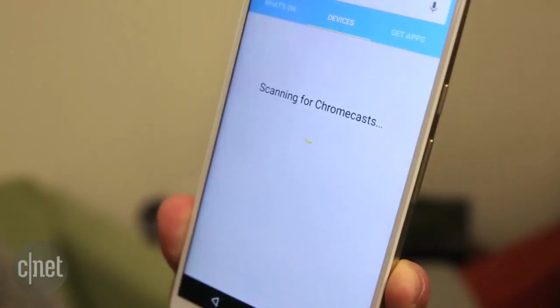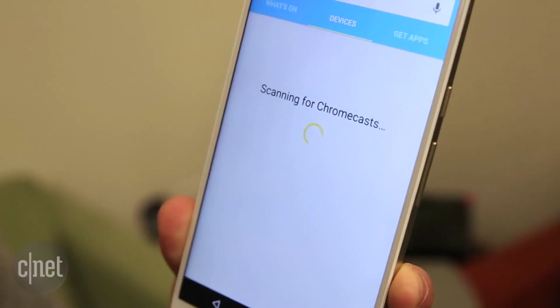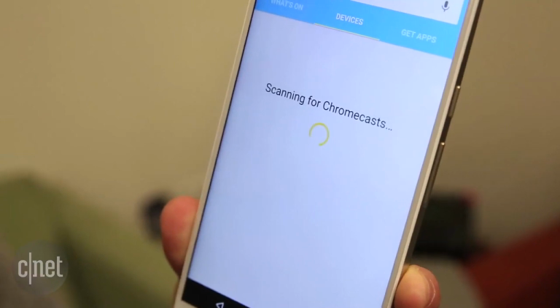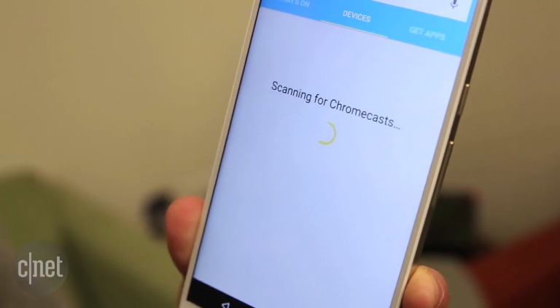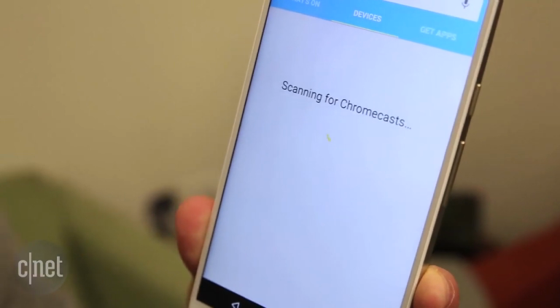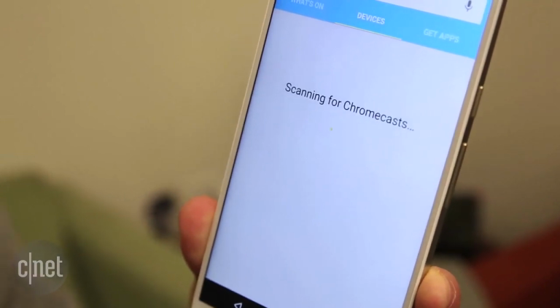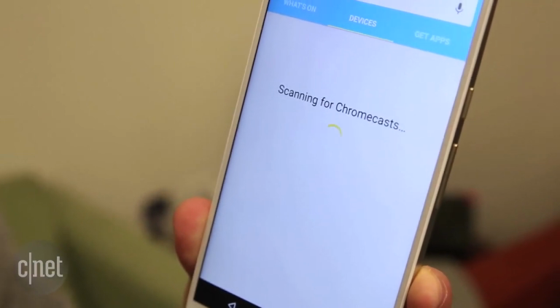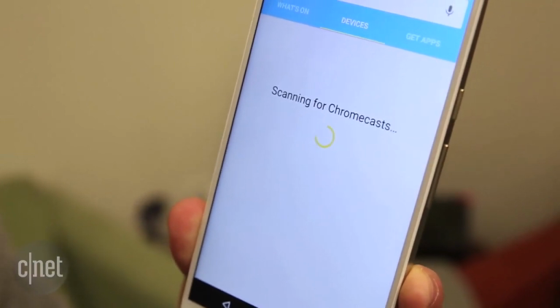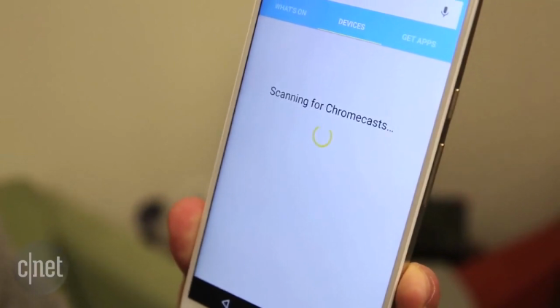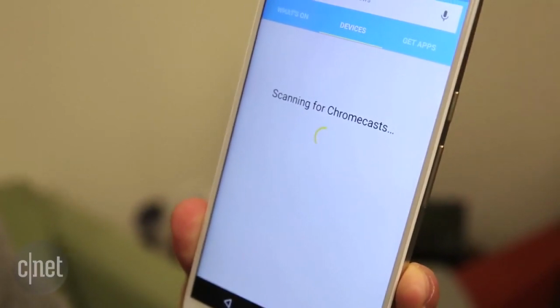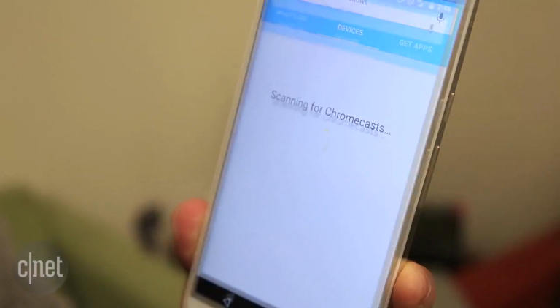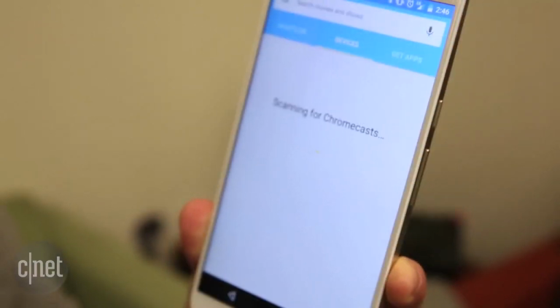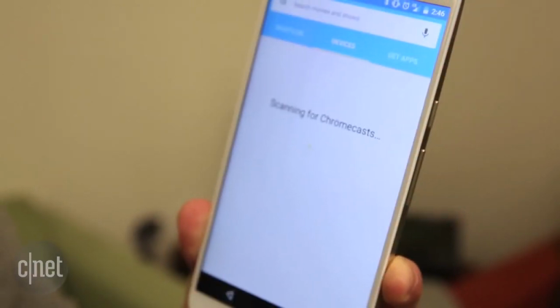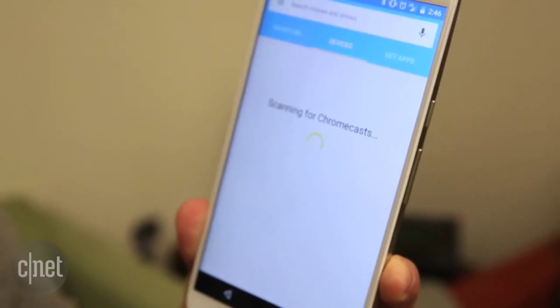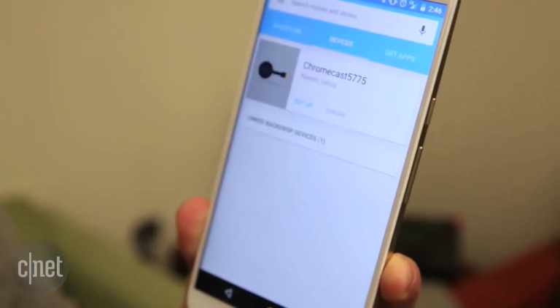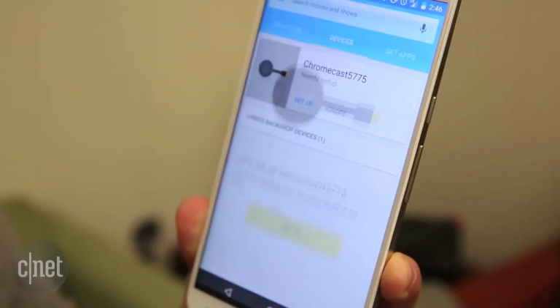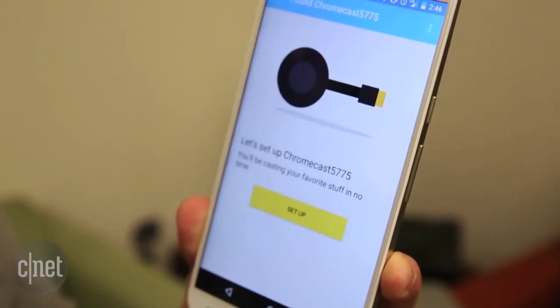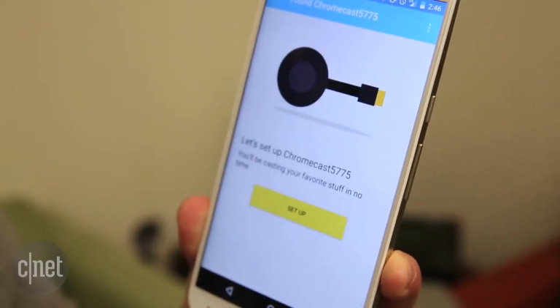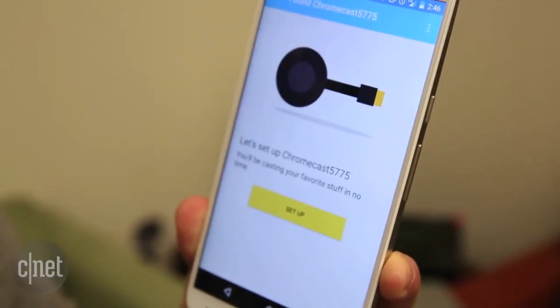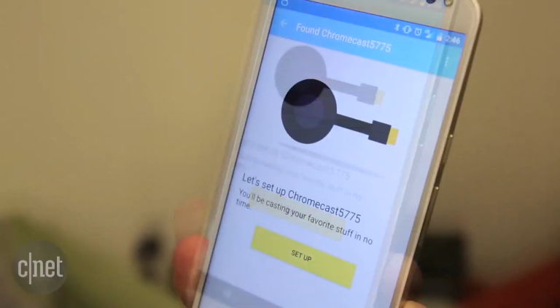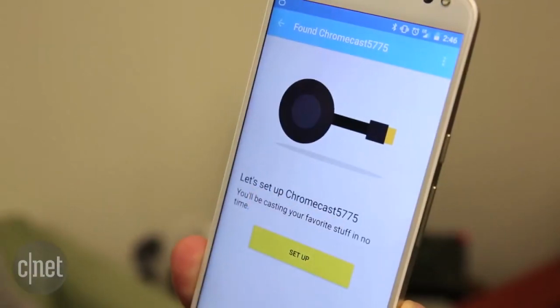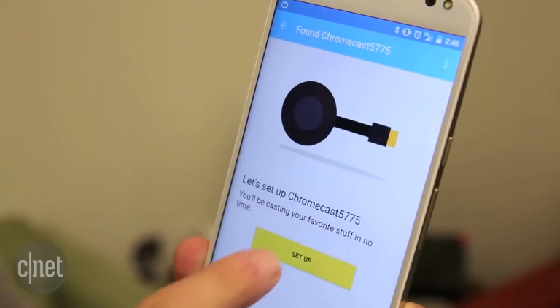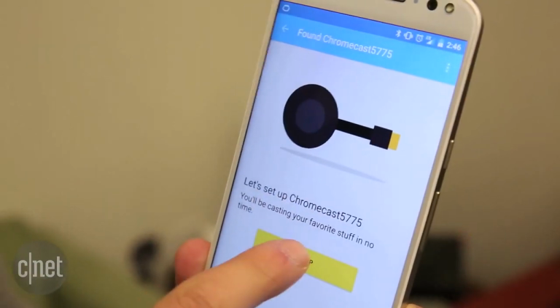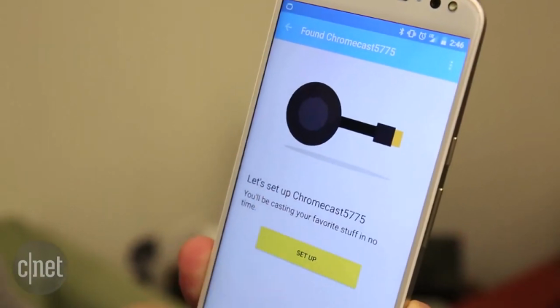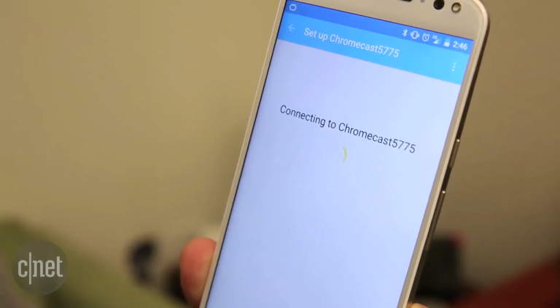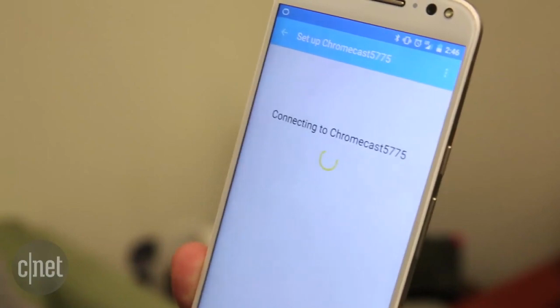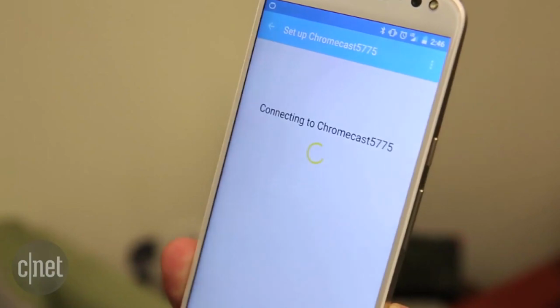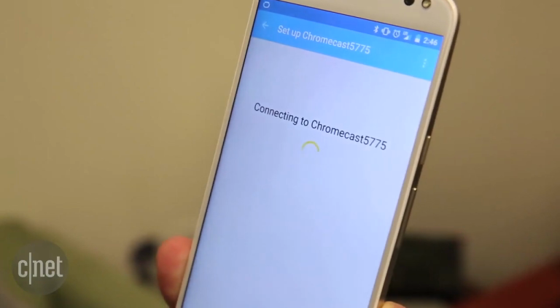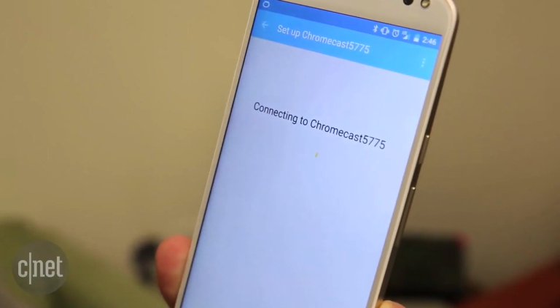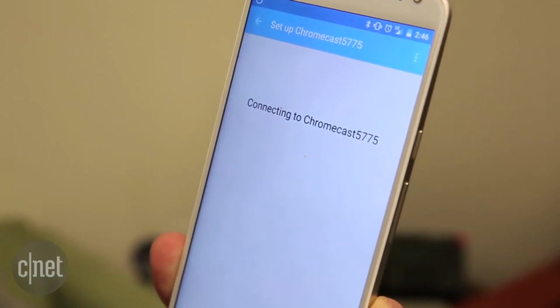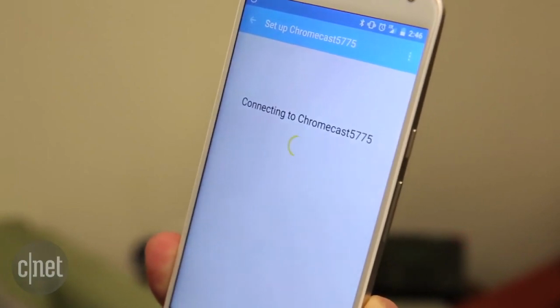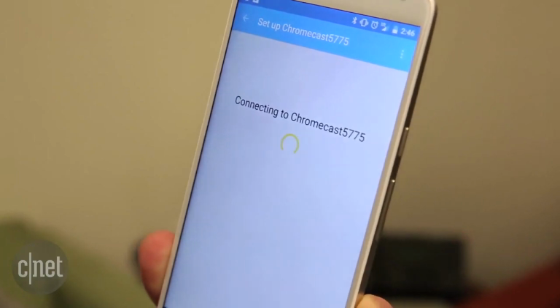Open the app, and as long as you have Wi-Fi enabled, you should see your Chromecast. Tap the Setup button, and wait for your Chromecast to connect.